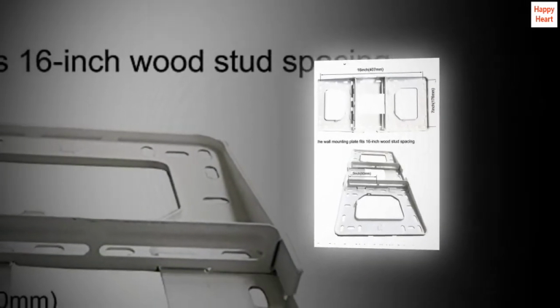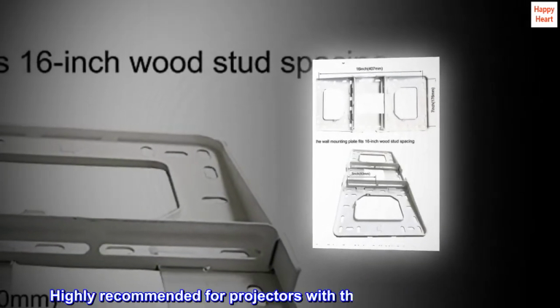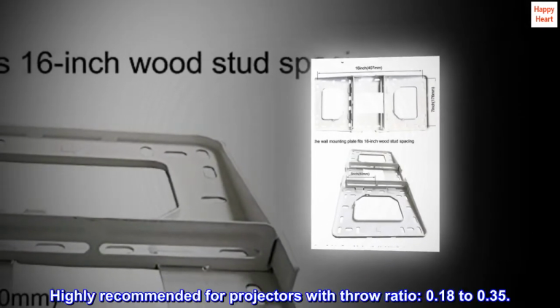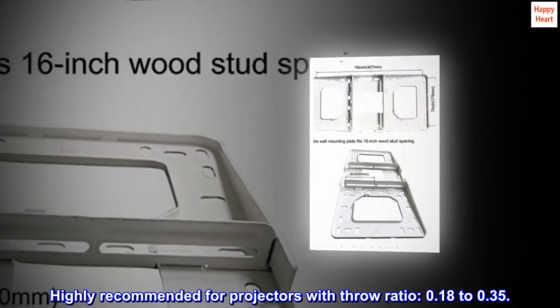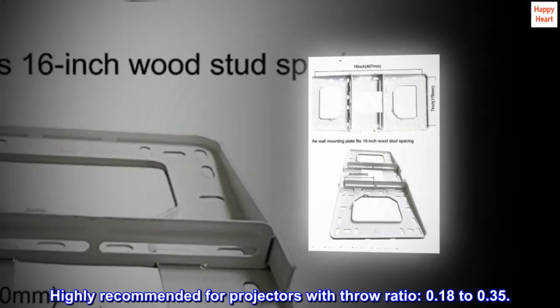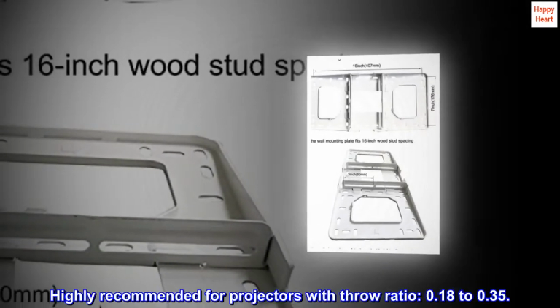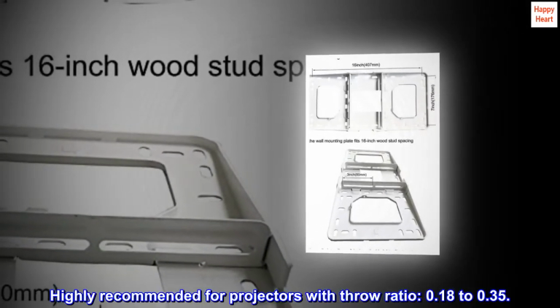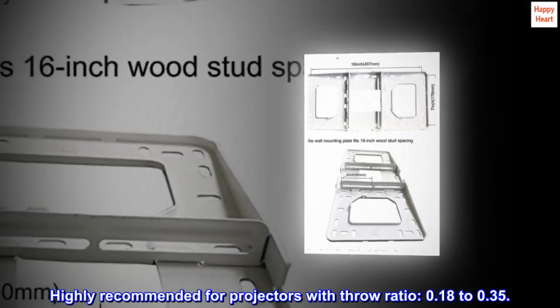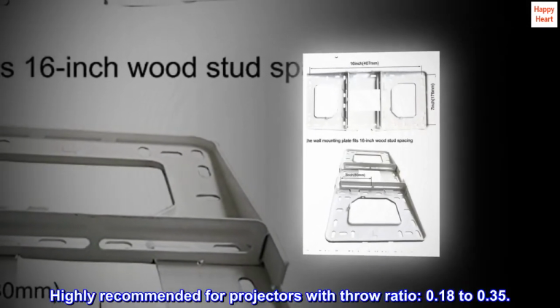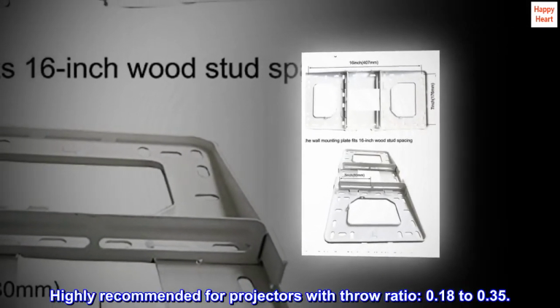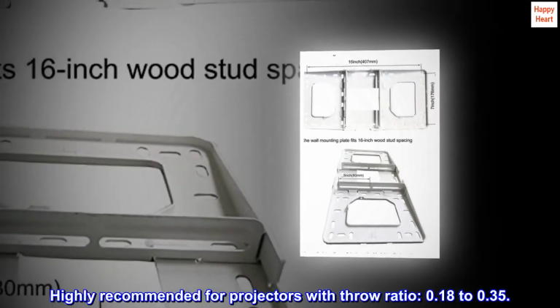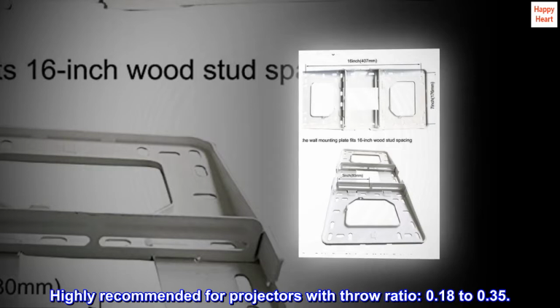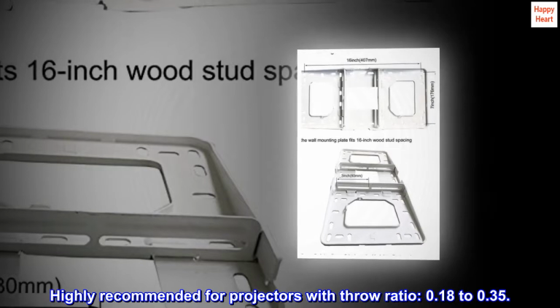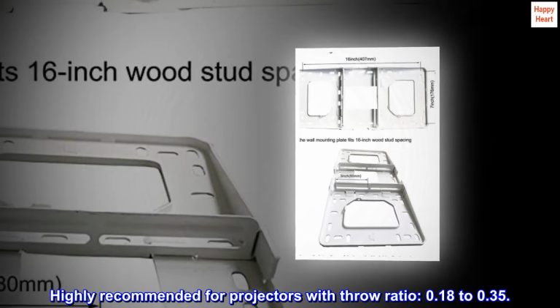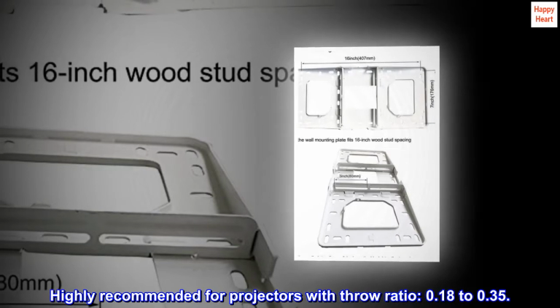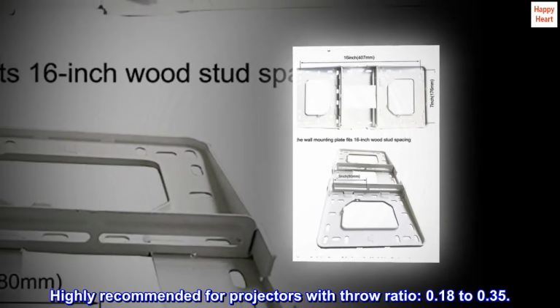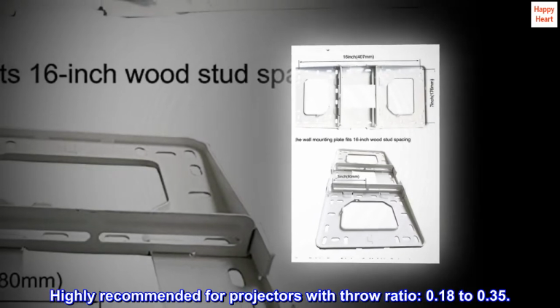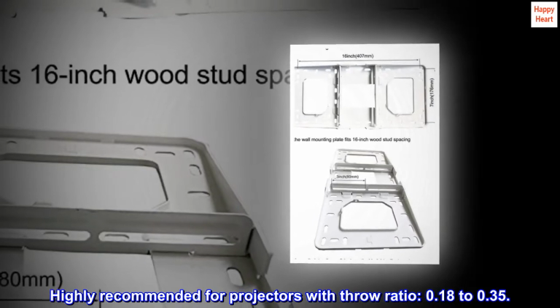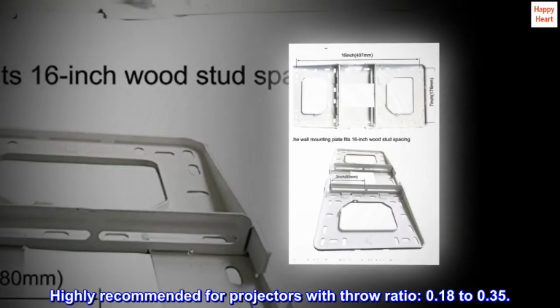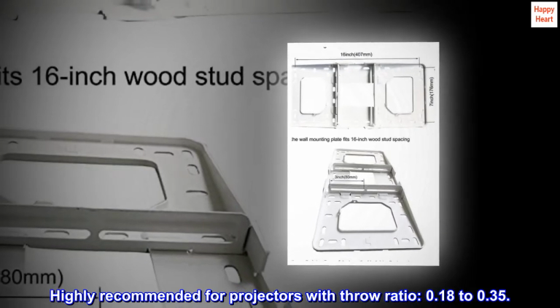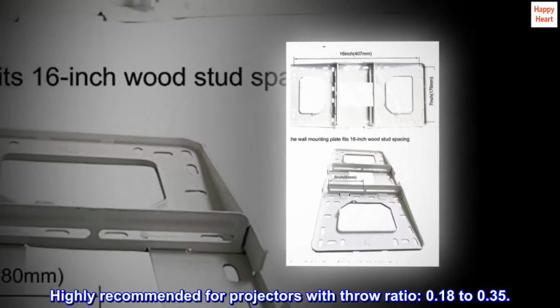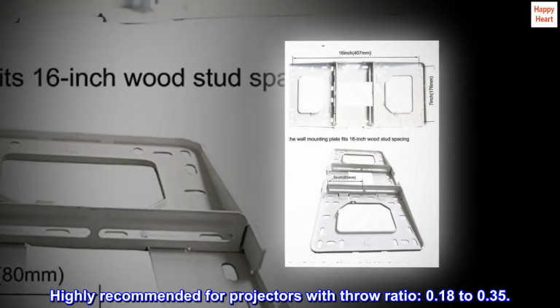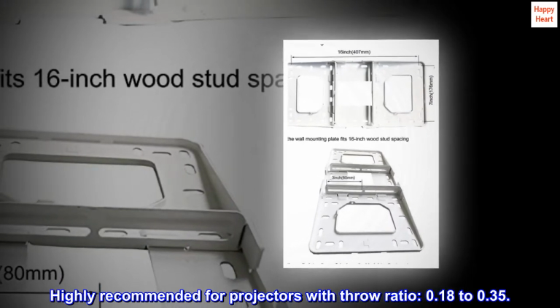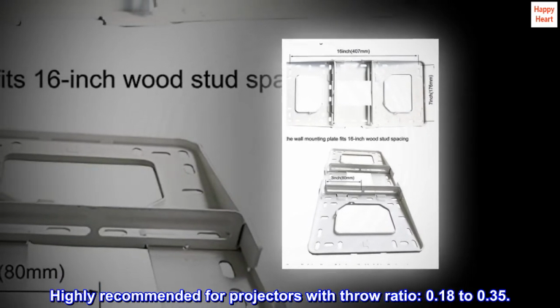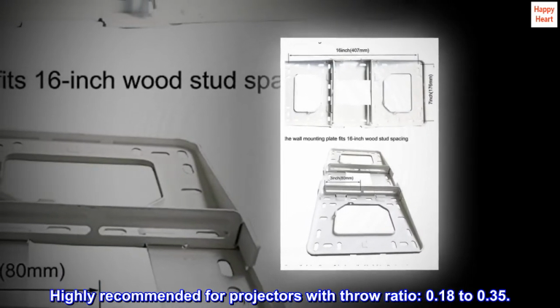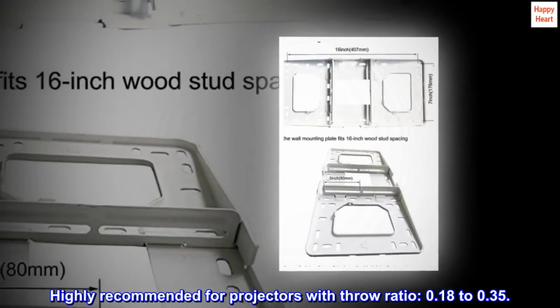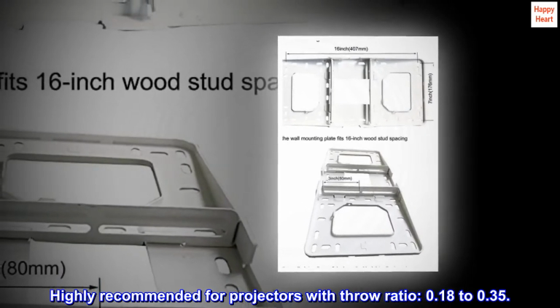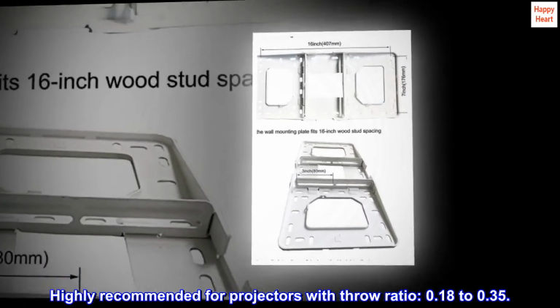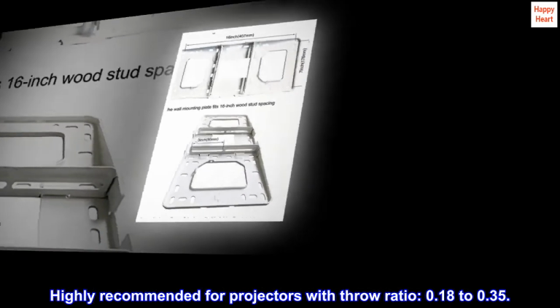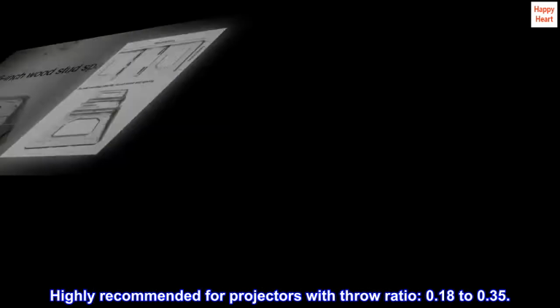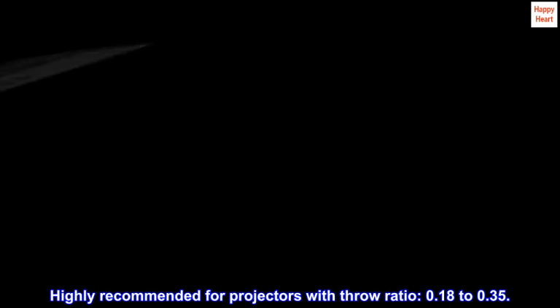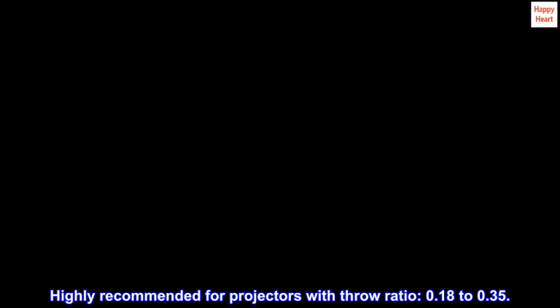Maximum distance between mounting holes on the back of the projector must be less than 12.5 inches. Highly recommended for projectors with a throw ratio of 0.18 to 0.35.